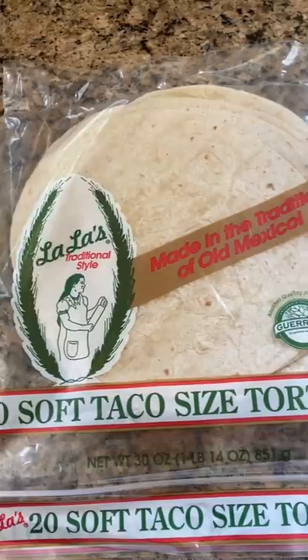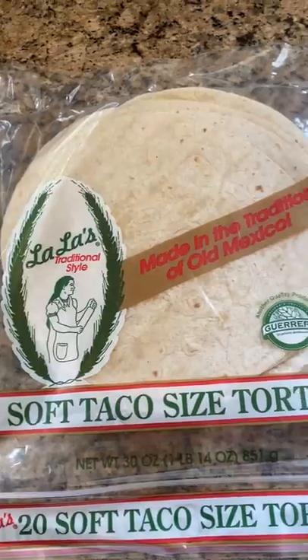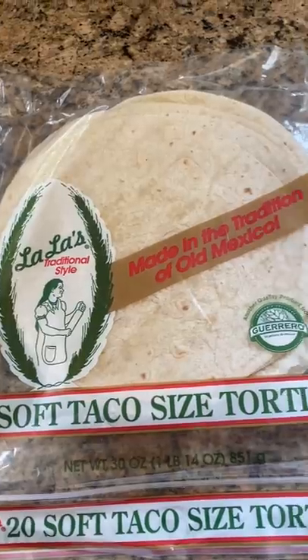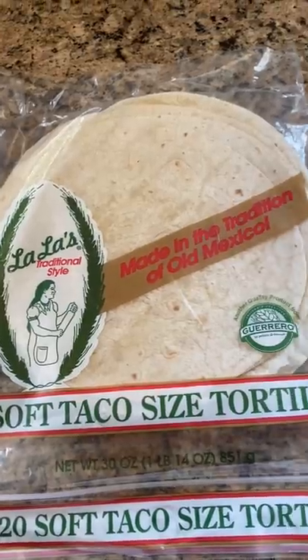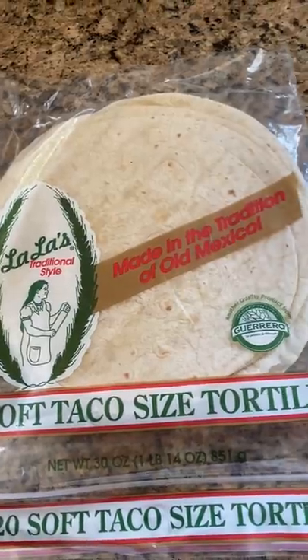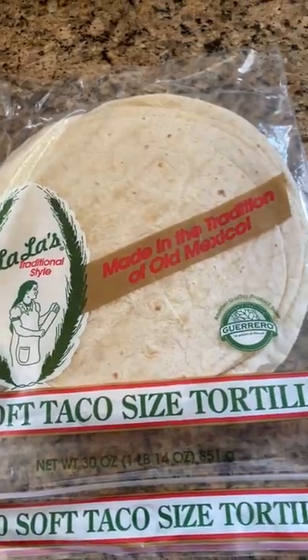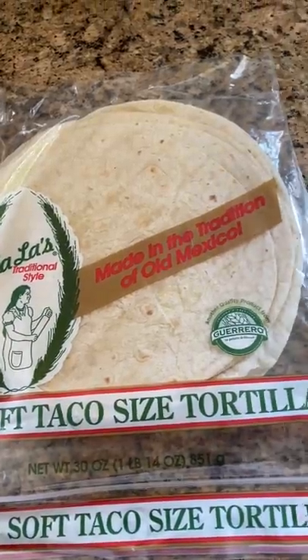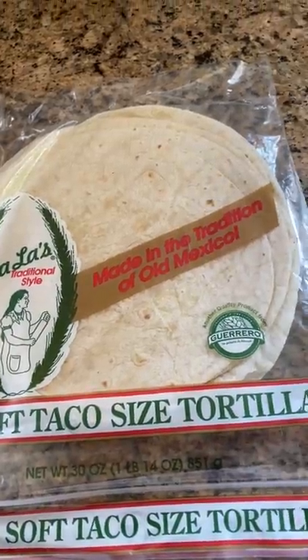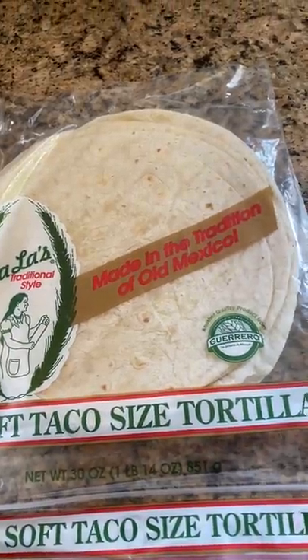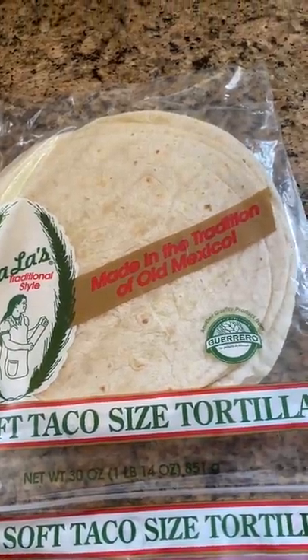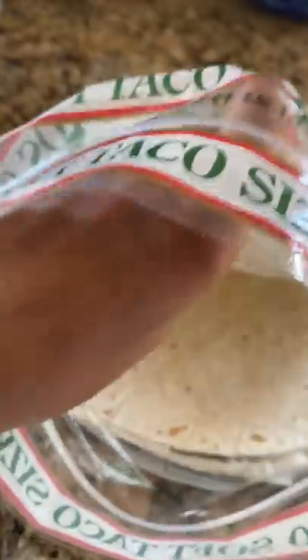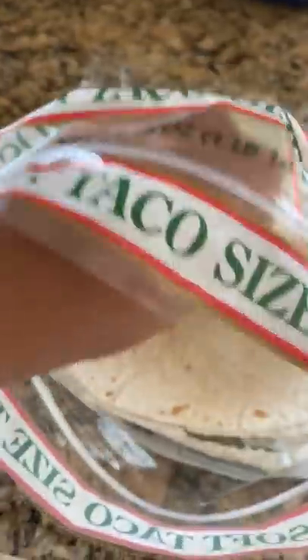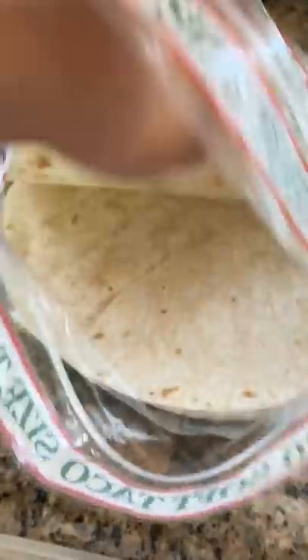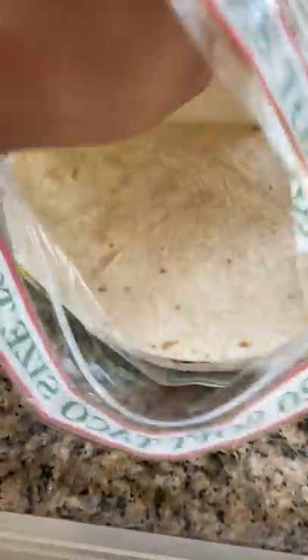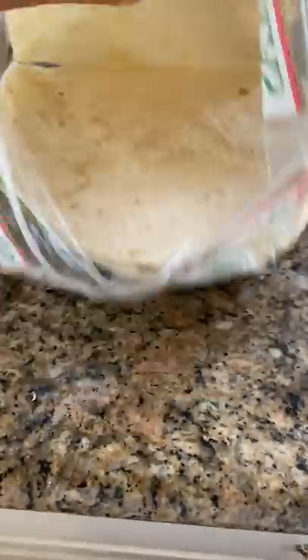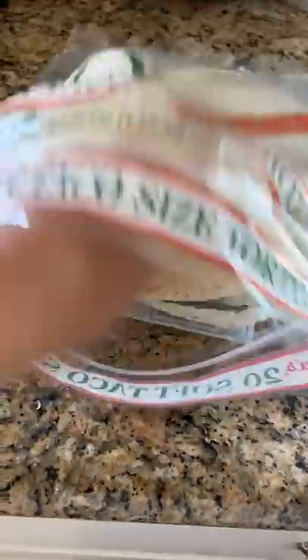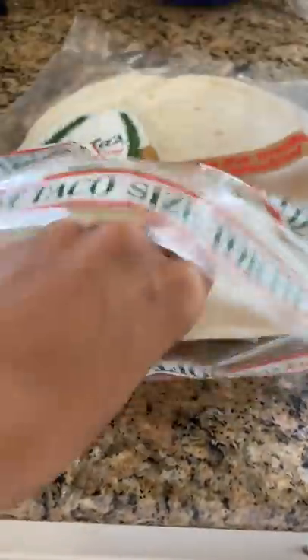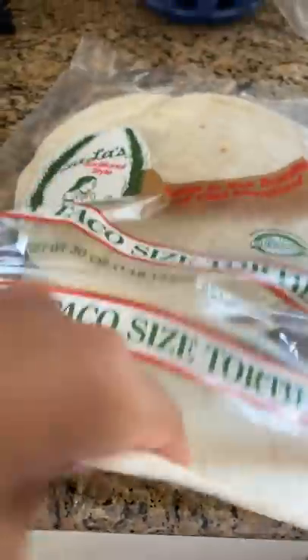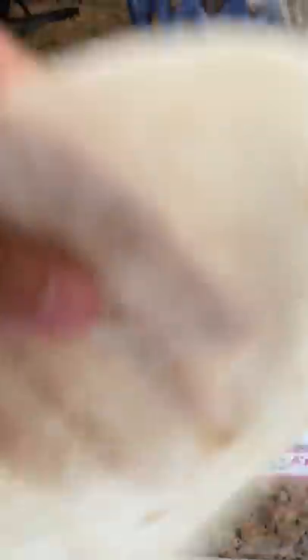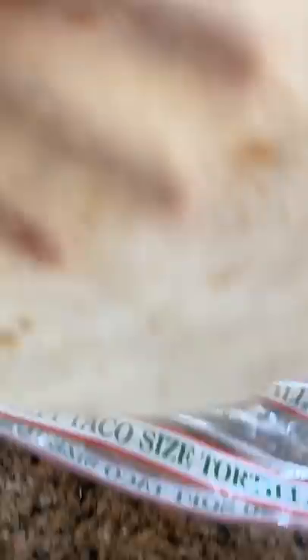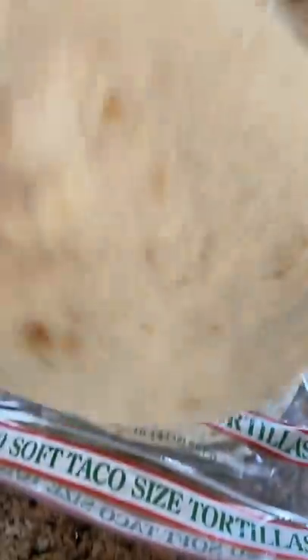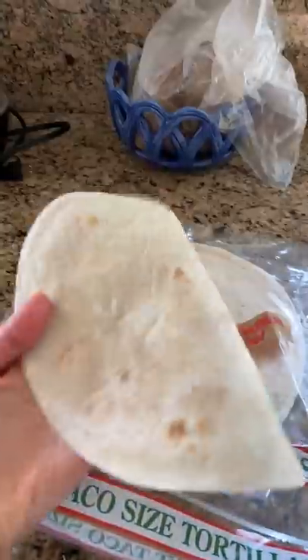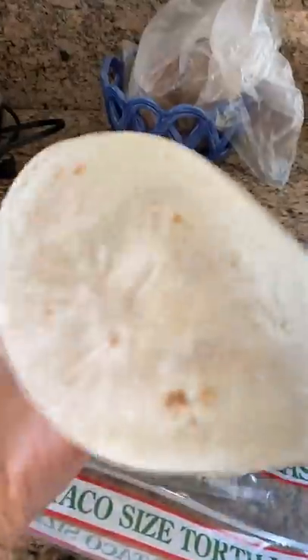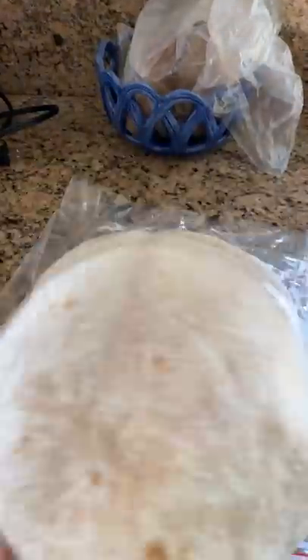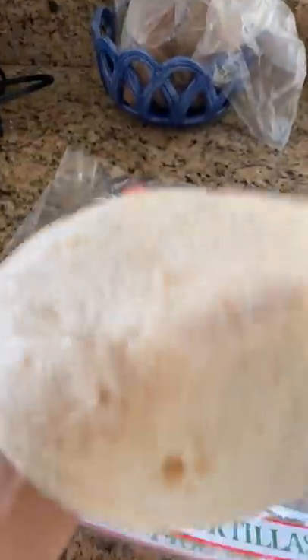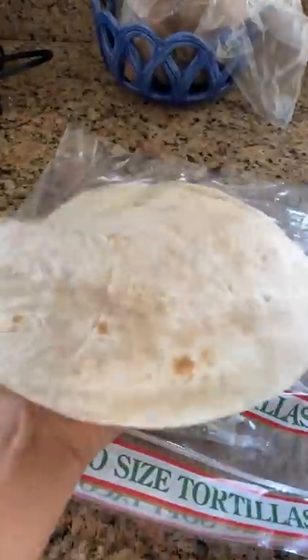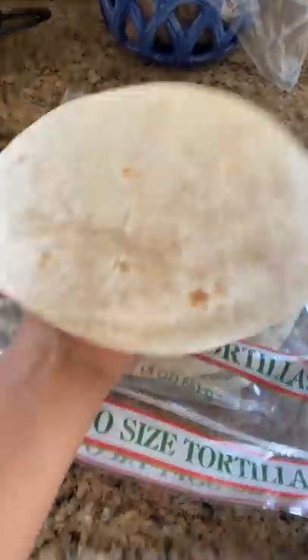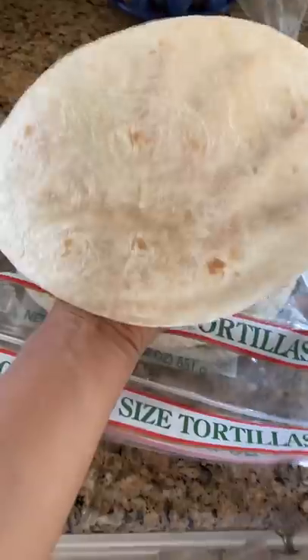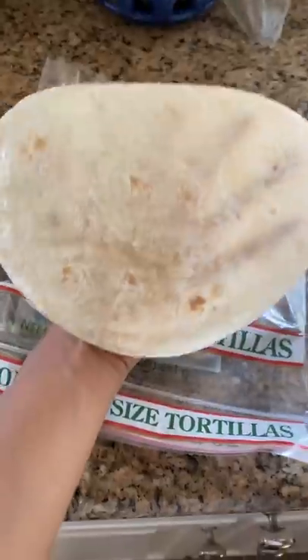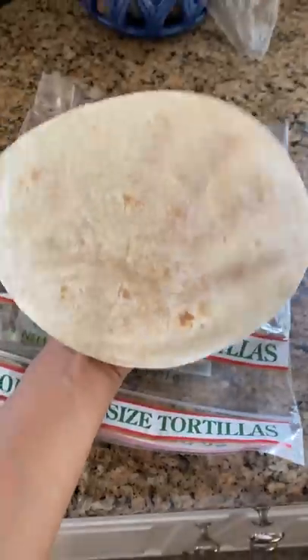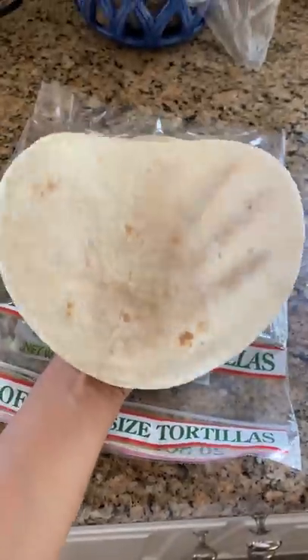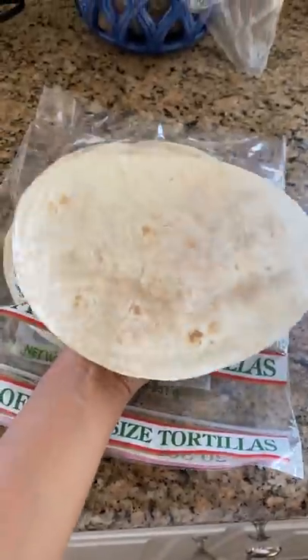This is what happens when you plan to air fry a tortilla. I just wanted to have a quick, simple breakfast with eggs.